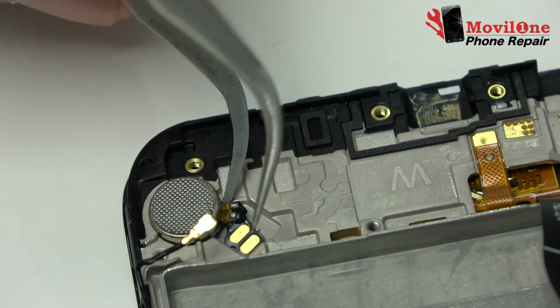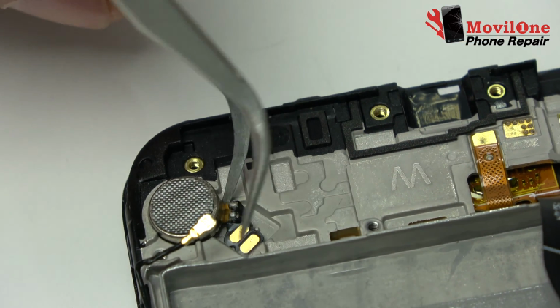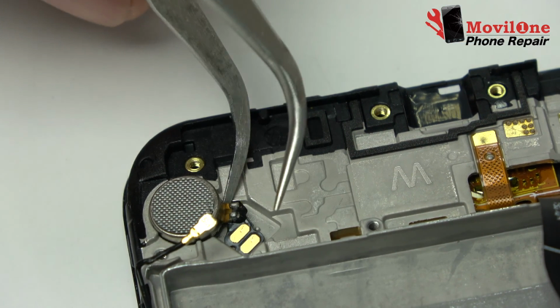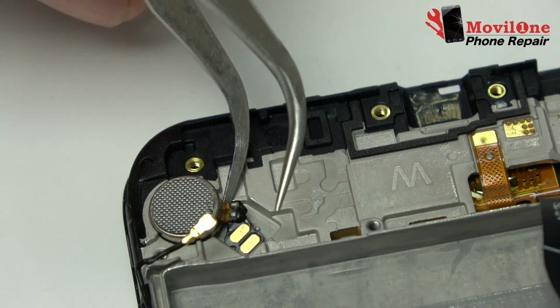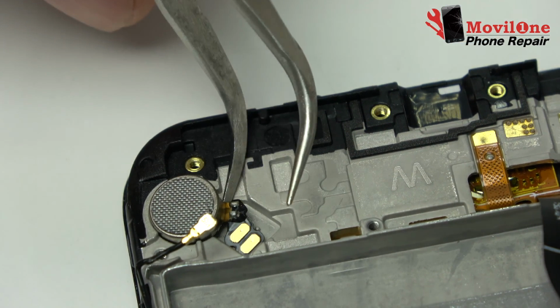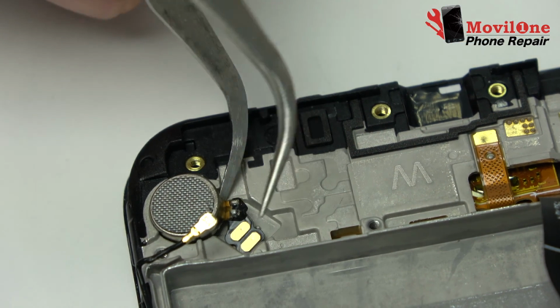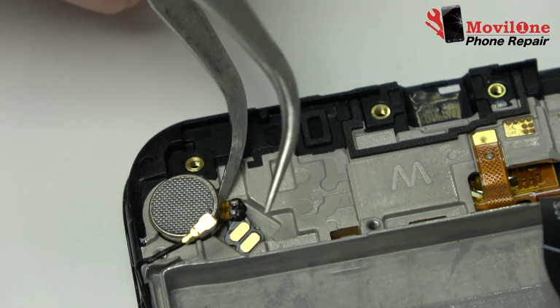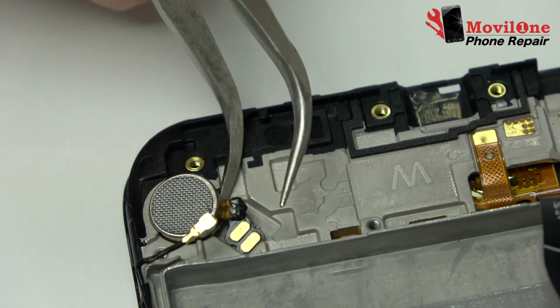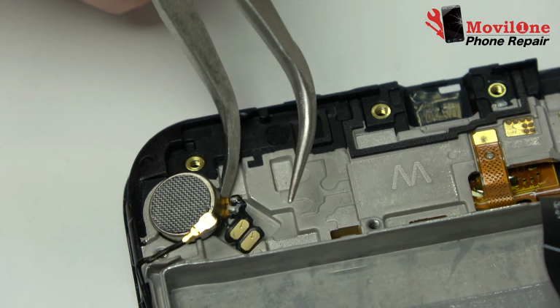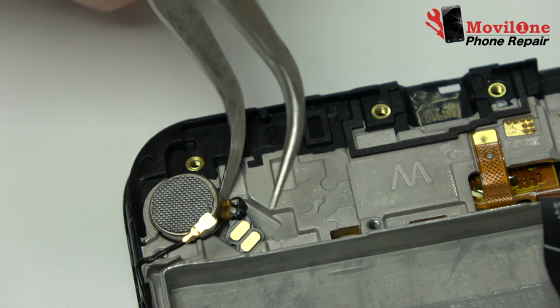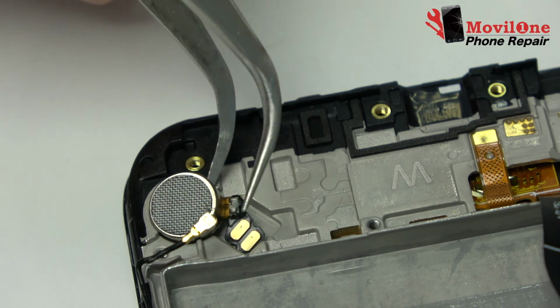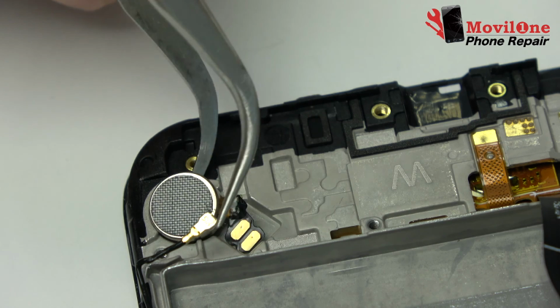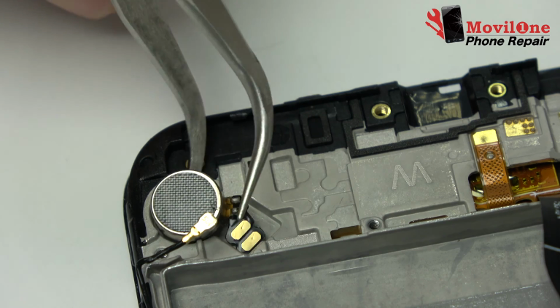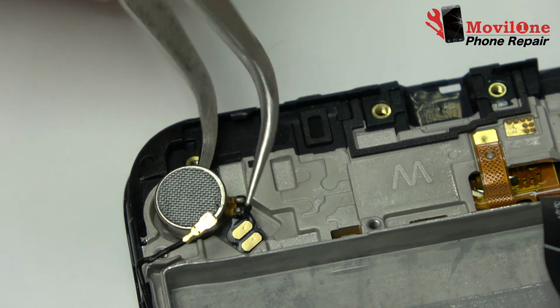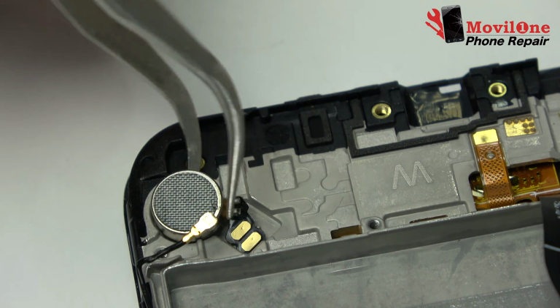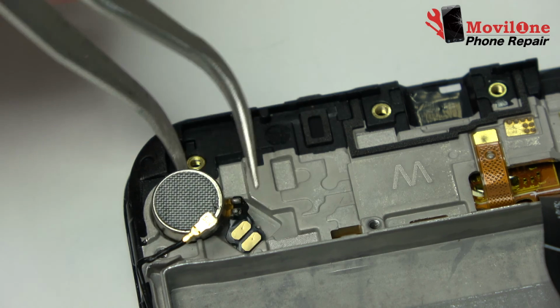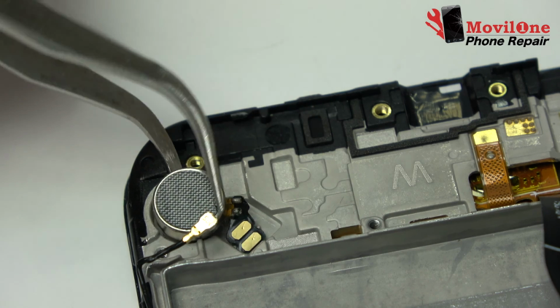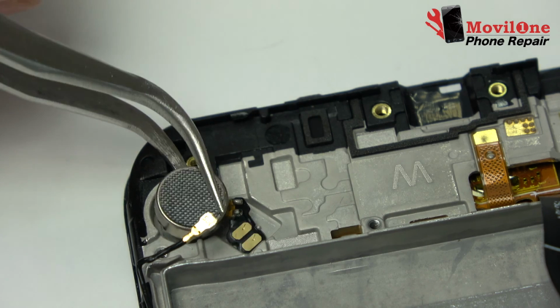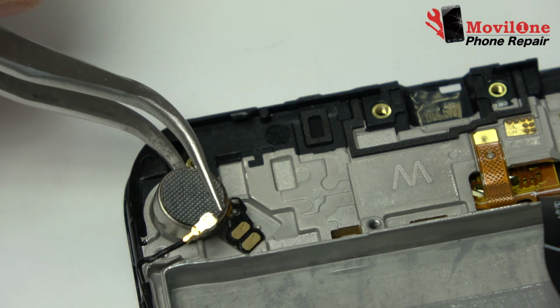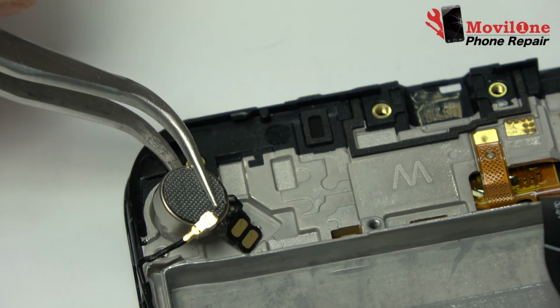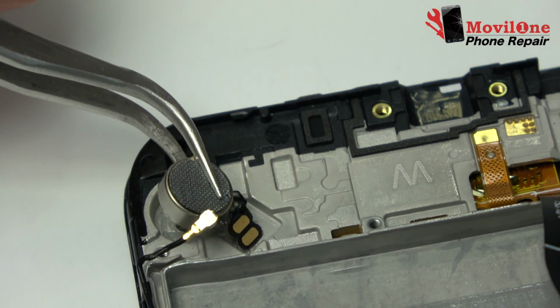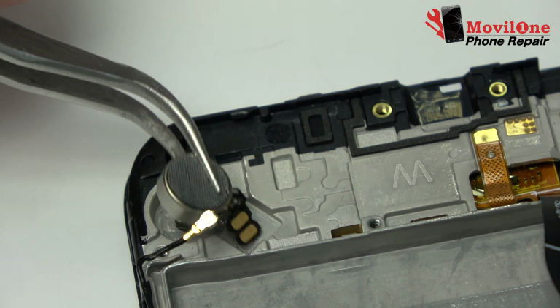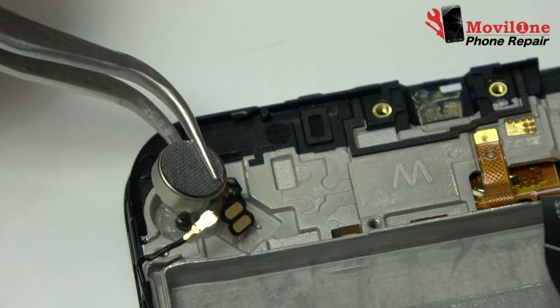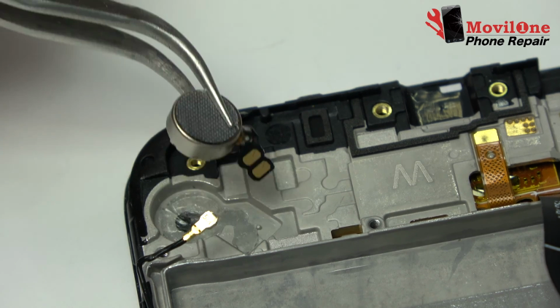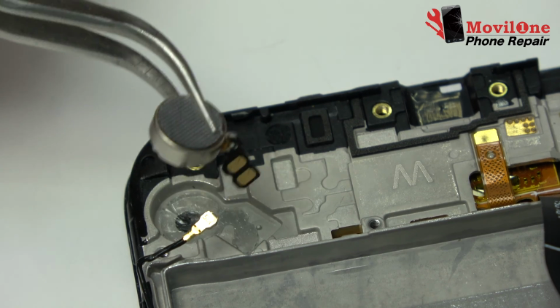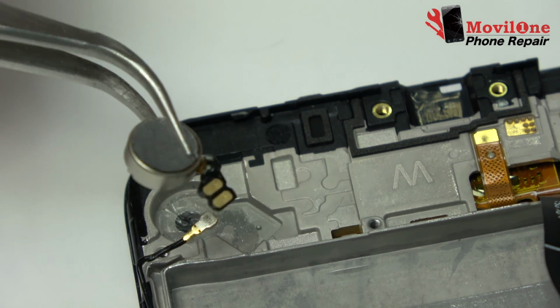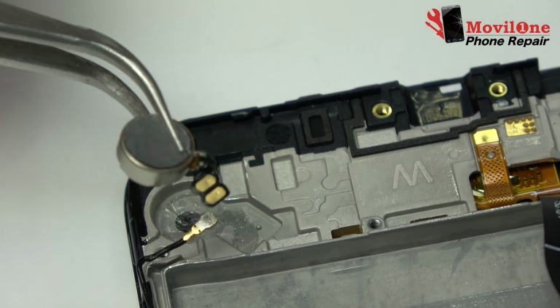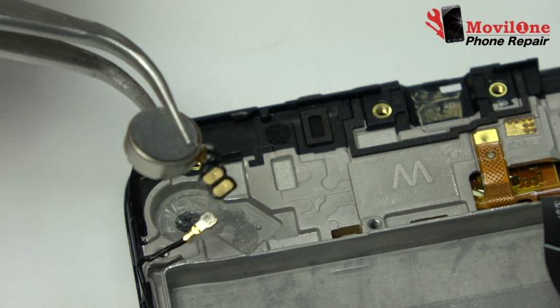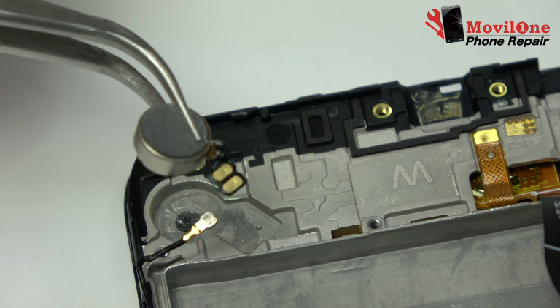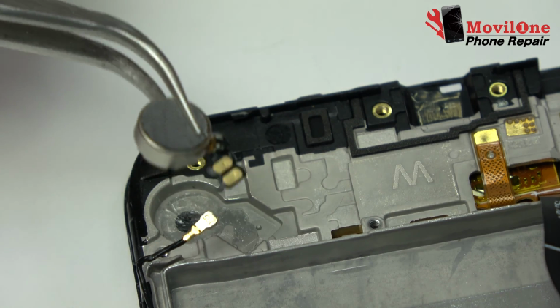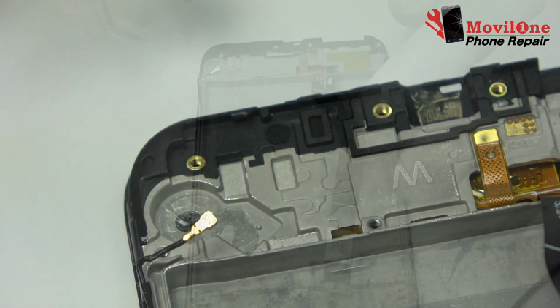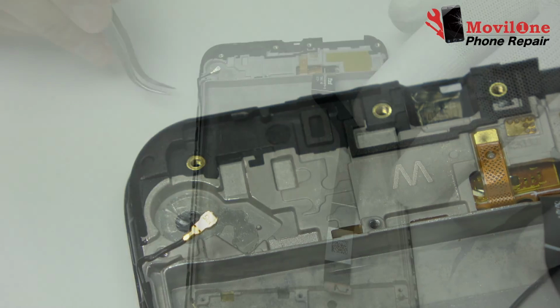We remove the vibrator, which is attached to the screen chassis.